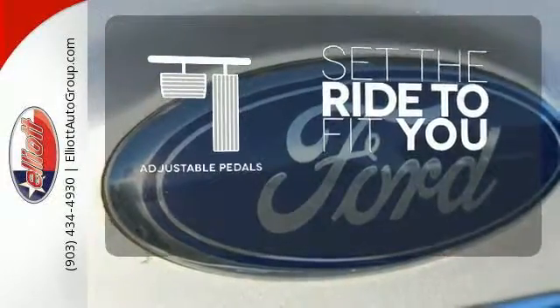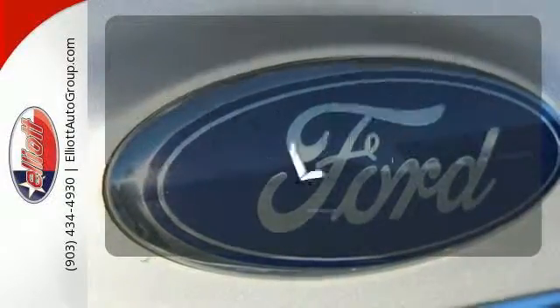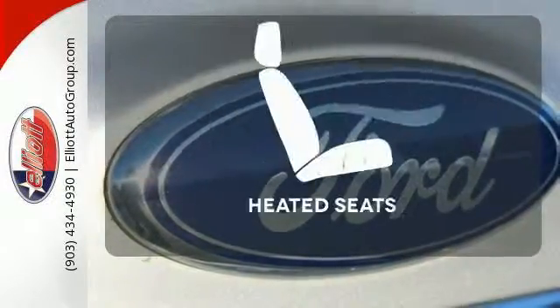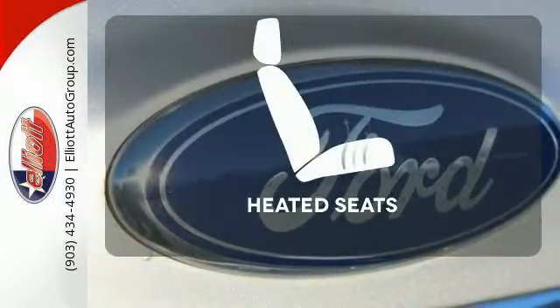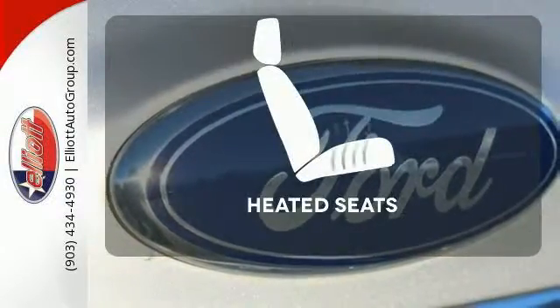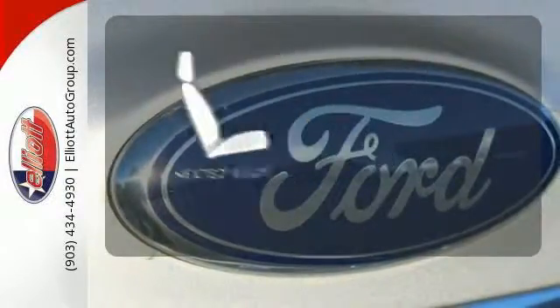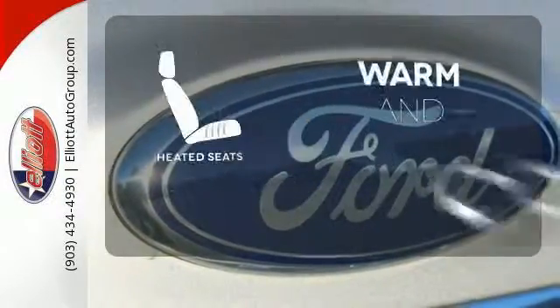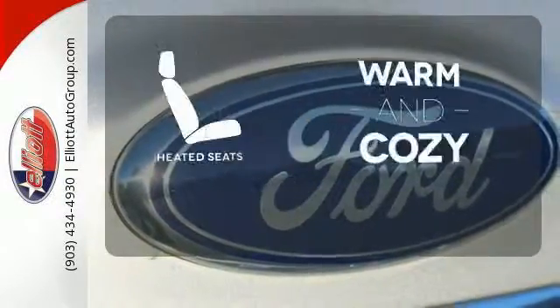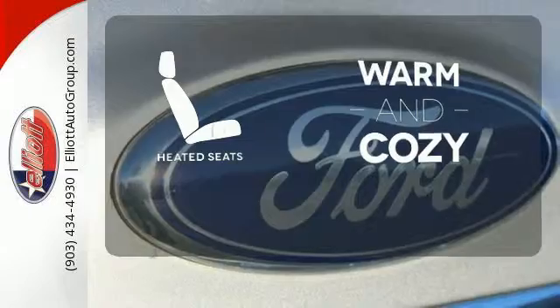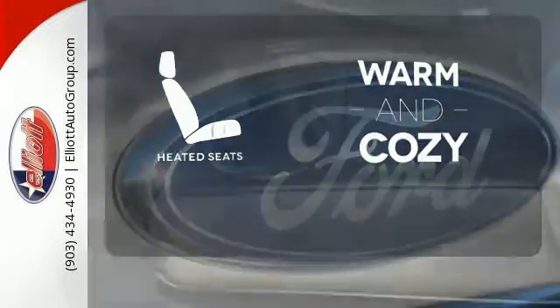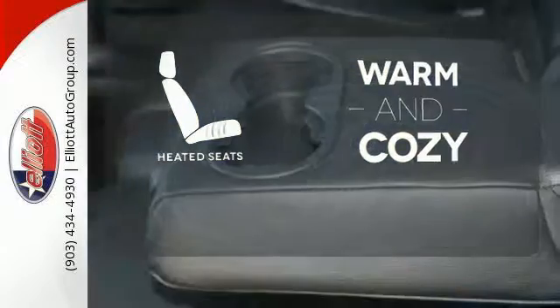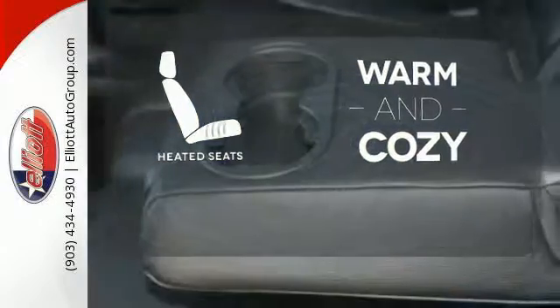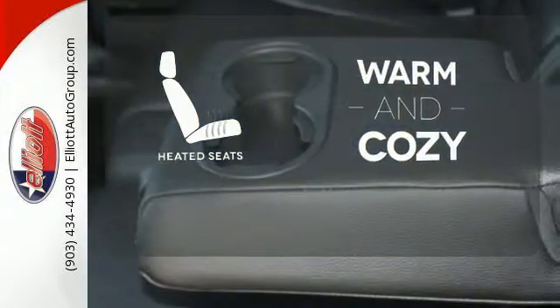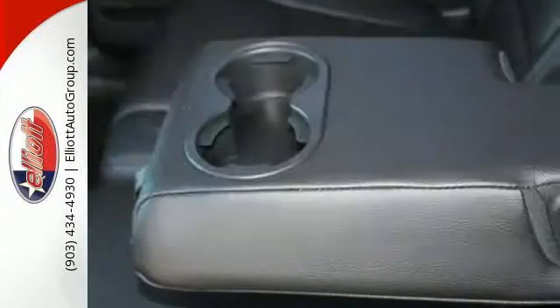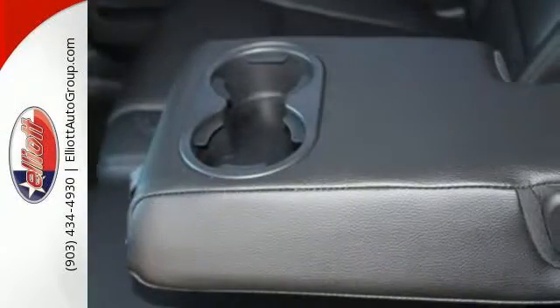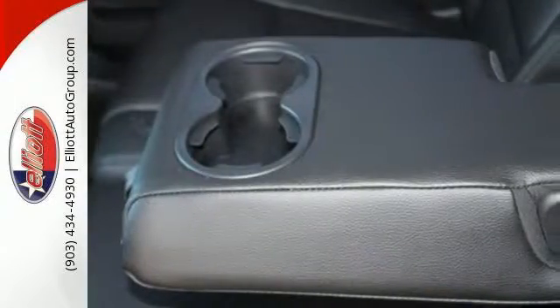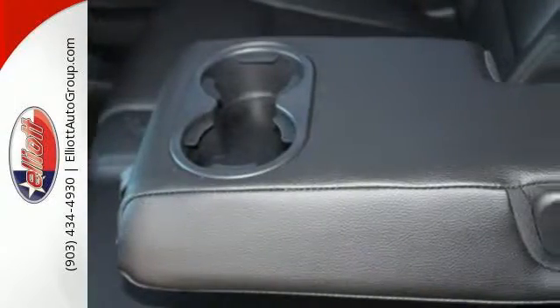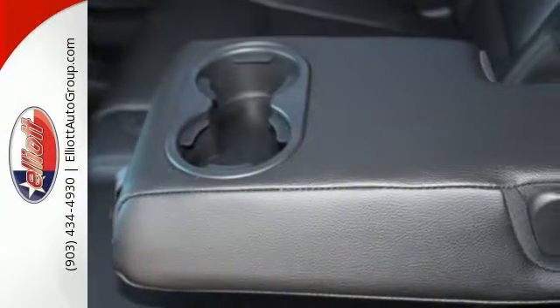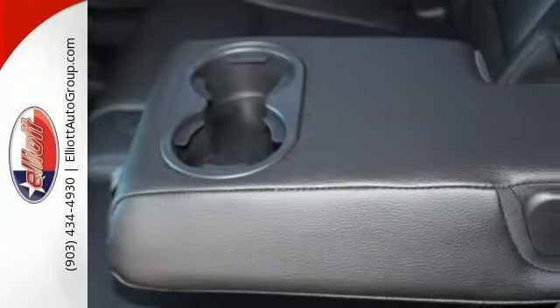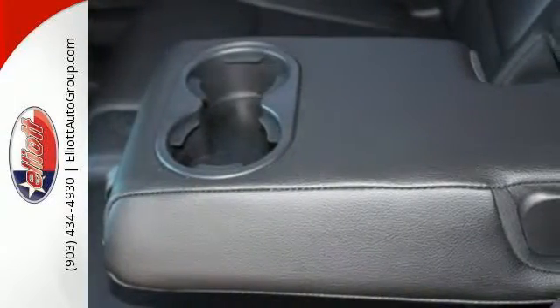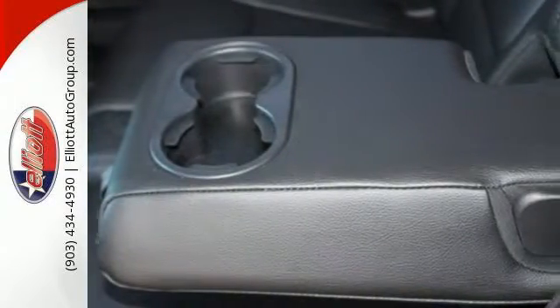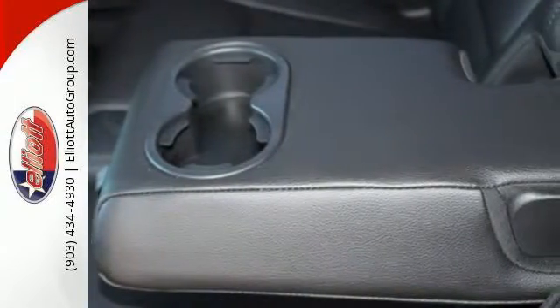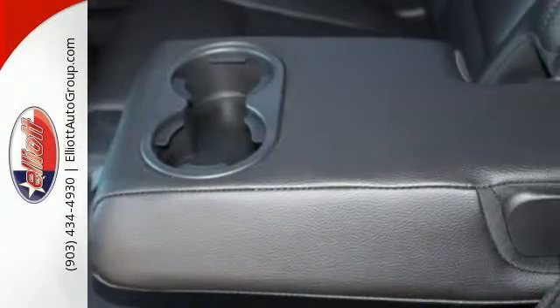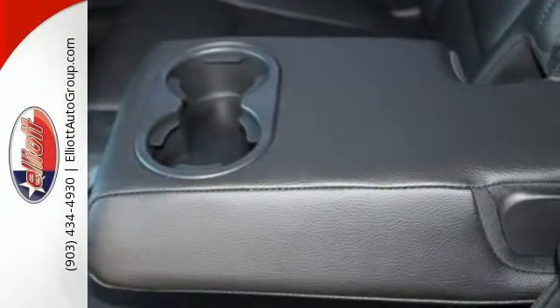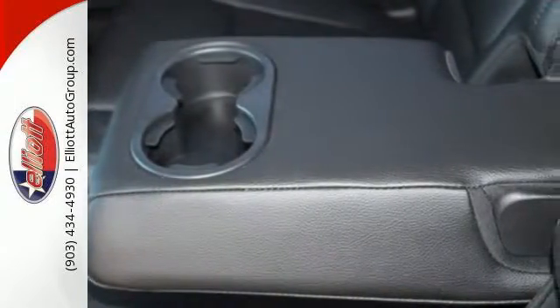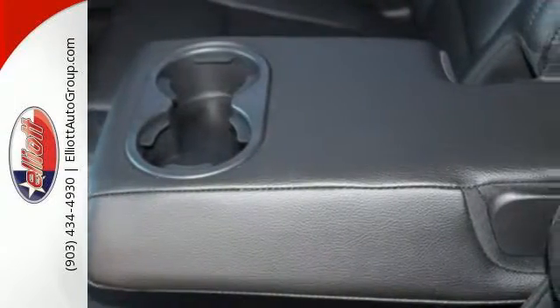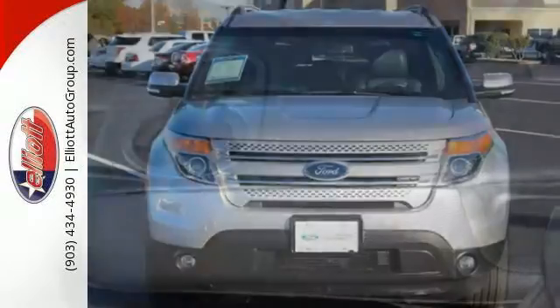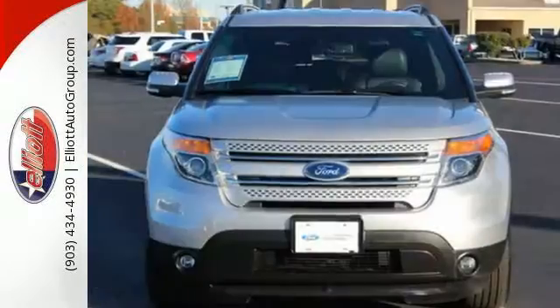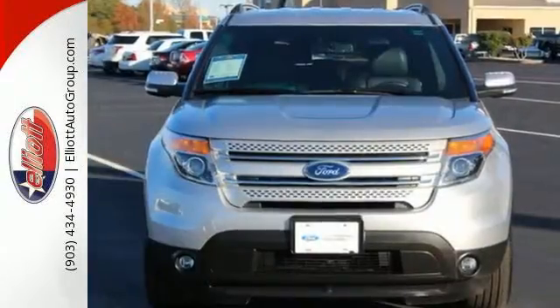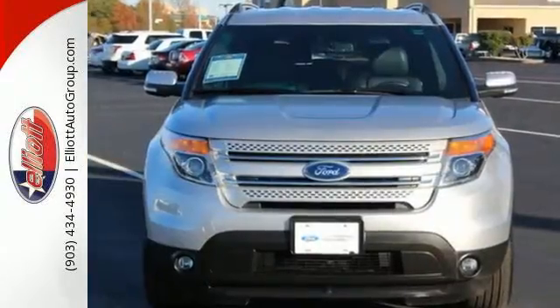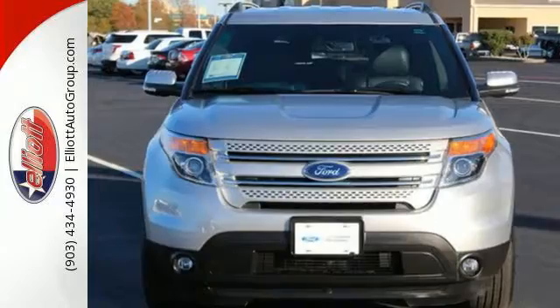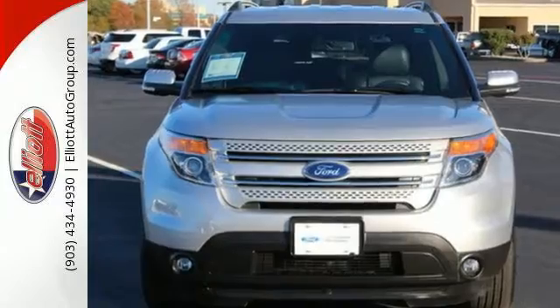Wrap yourself in the comfort of heated seats. Now, terrain-conquering capability and class-leading economy are yours.